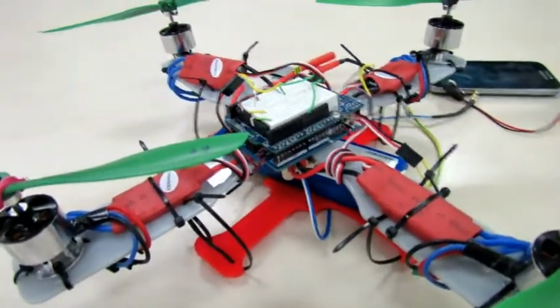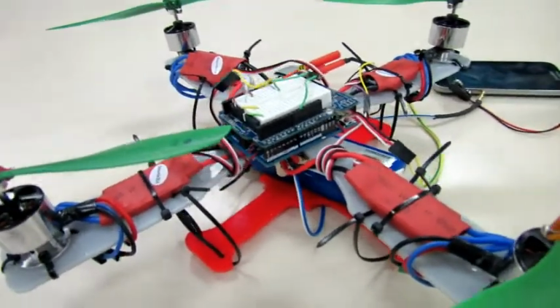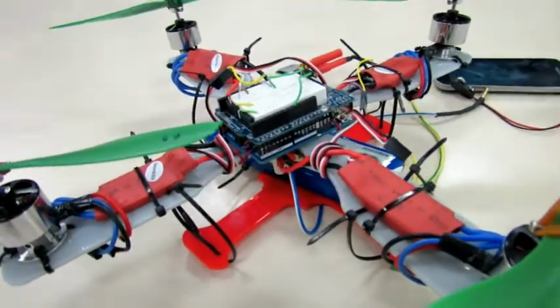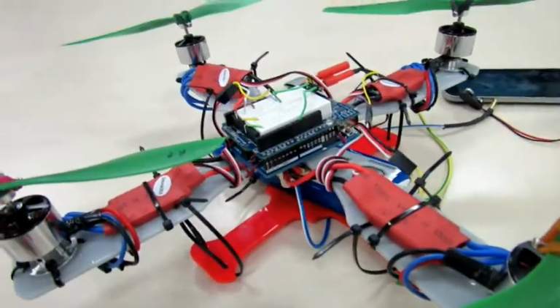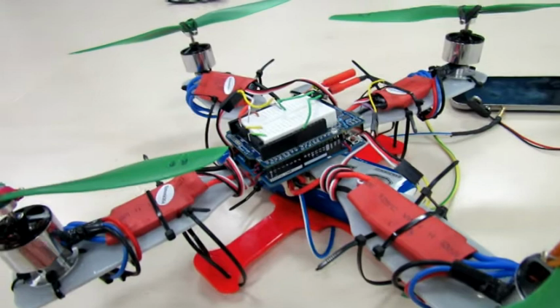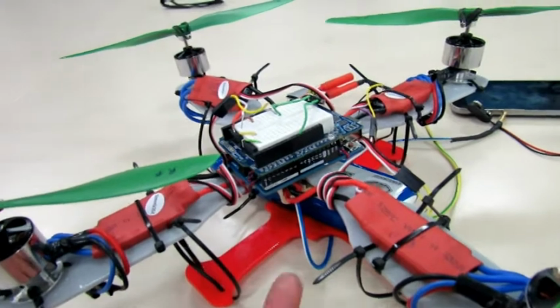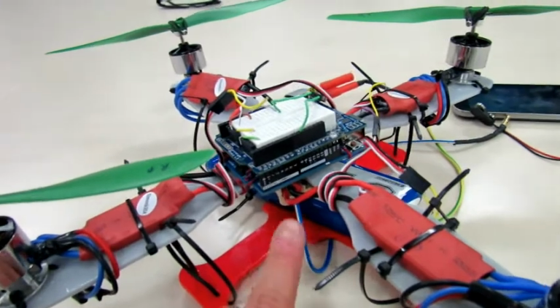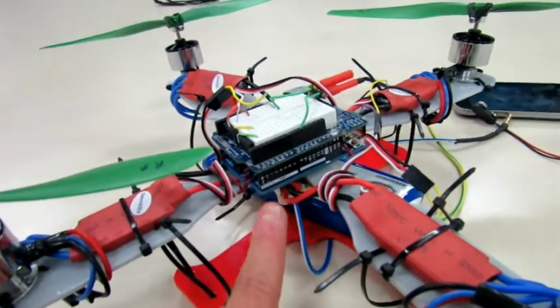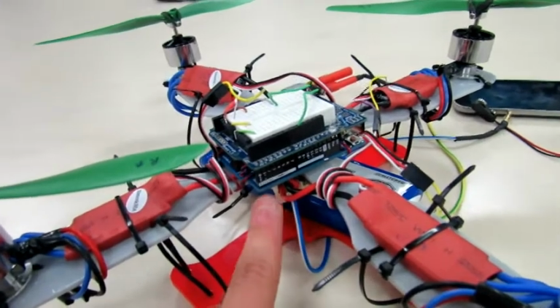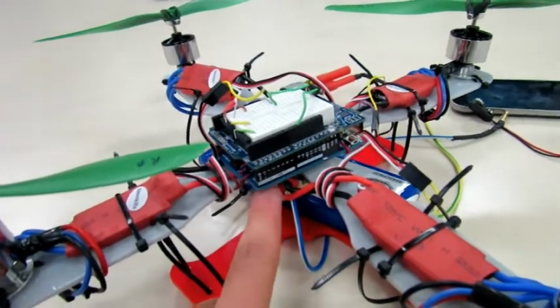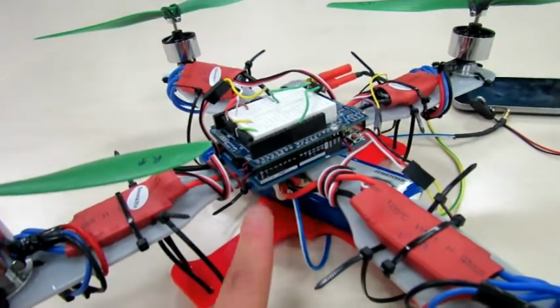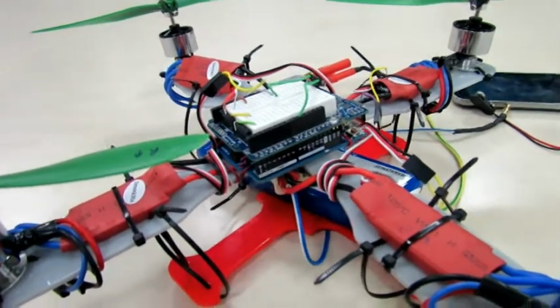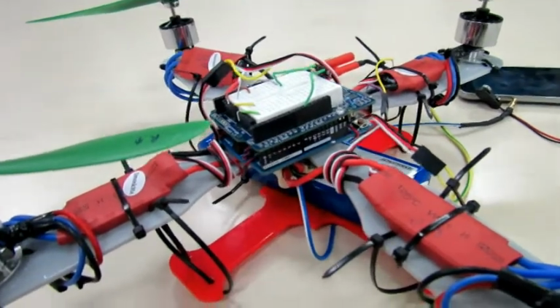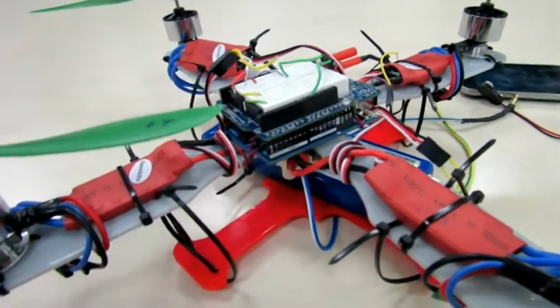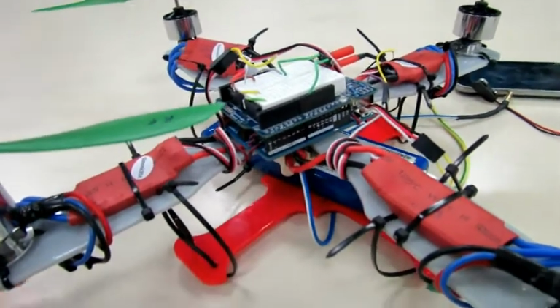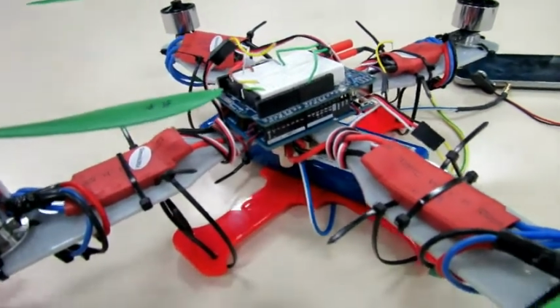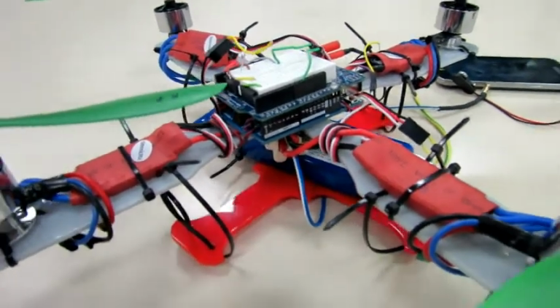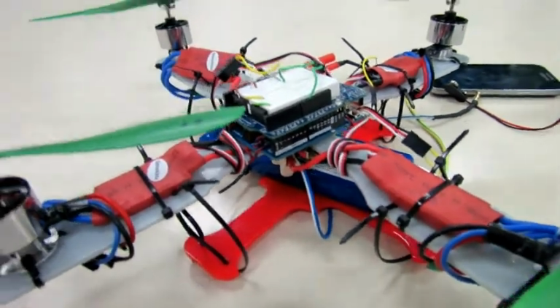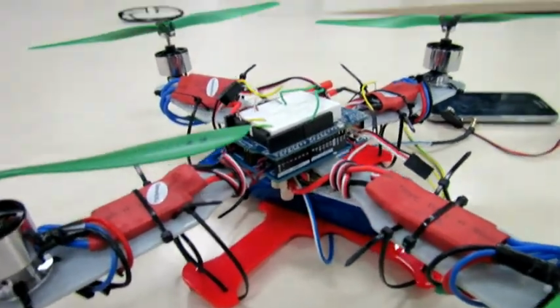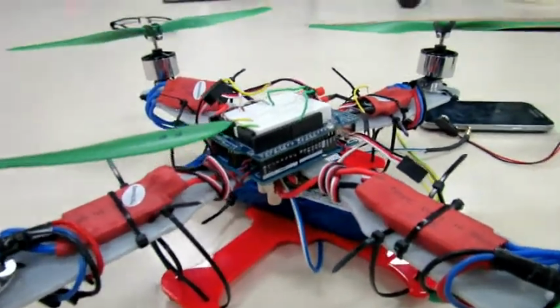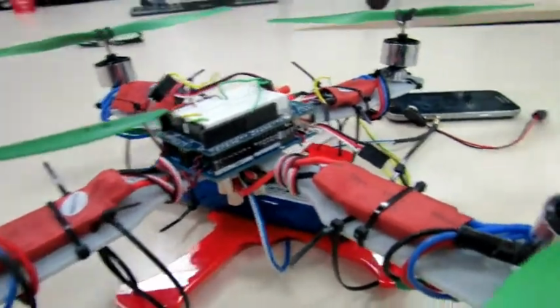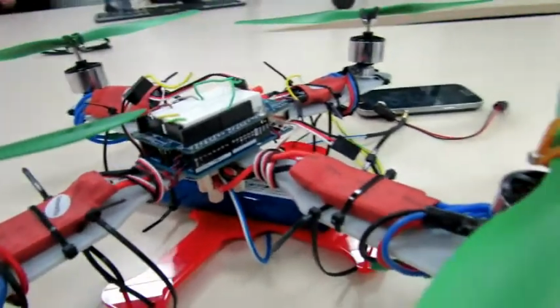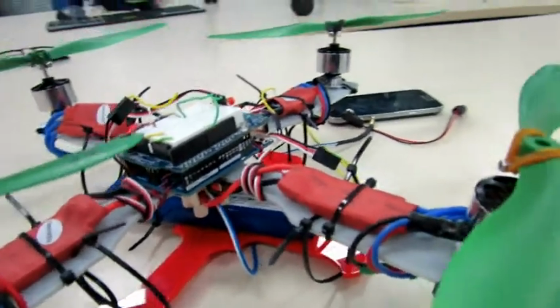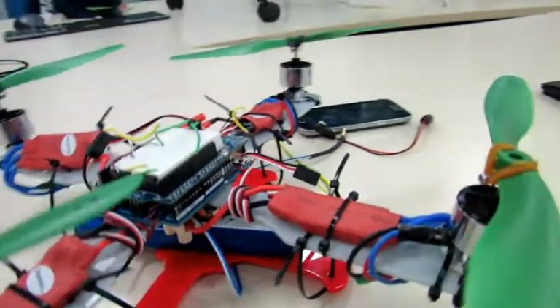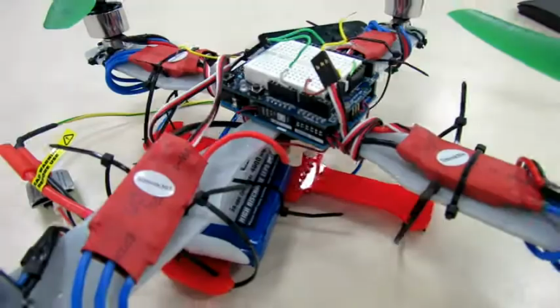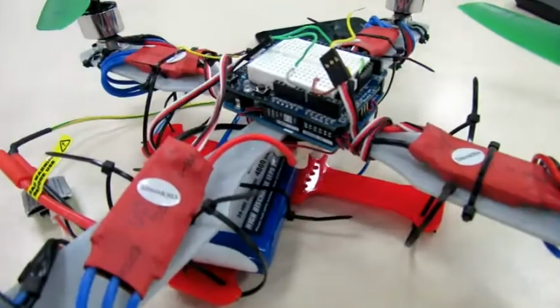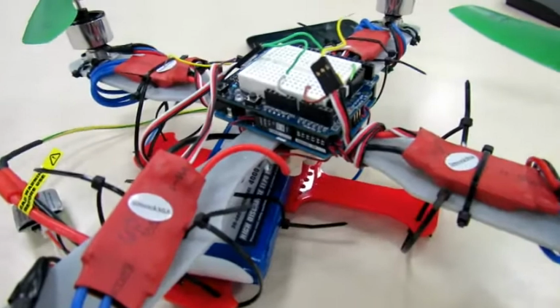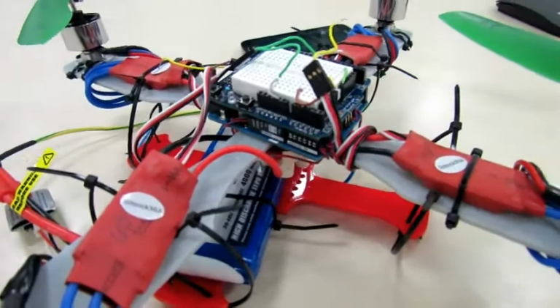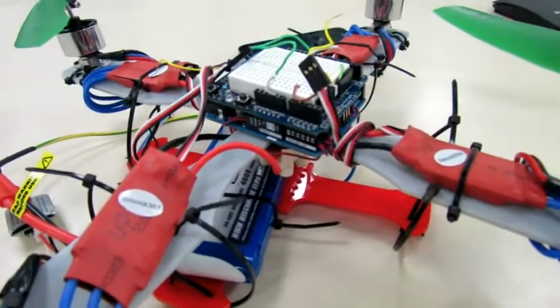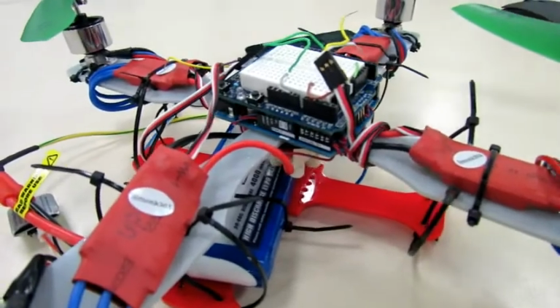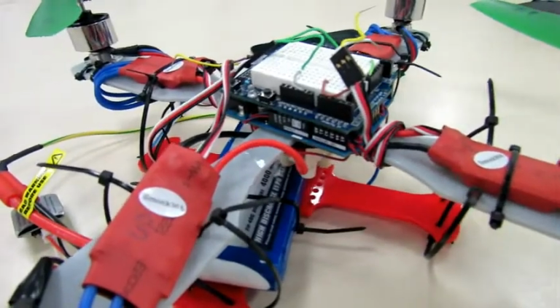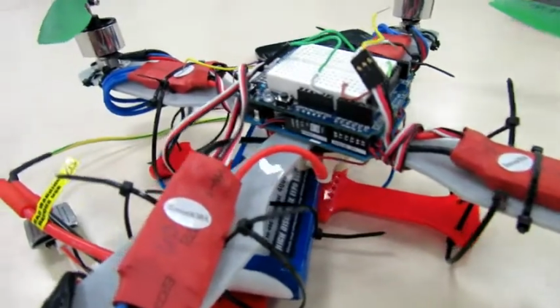For example, instead of using the Arduino, we could use an embedded processor, as it has a more powerful processing system.